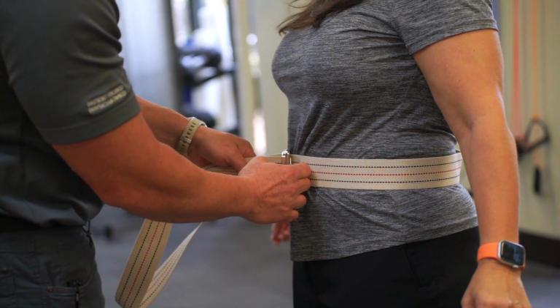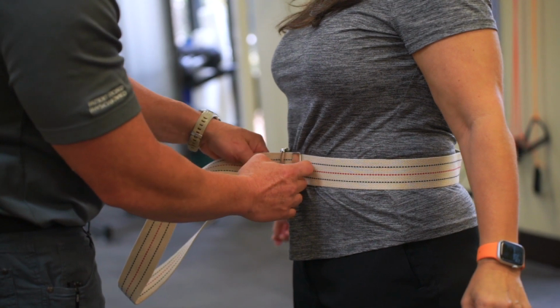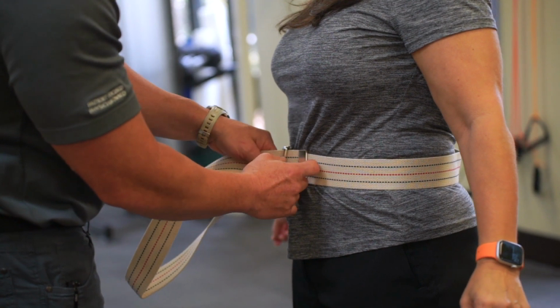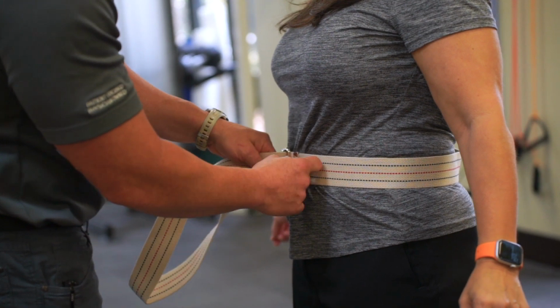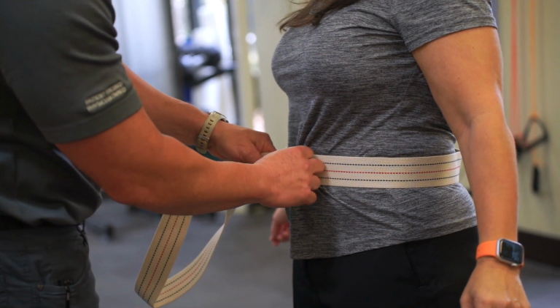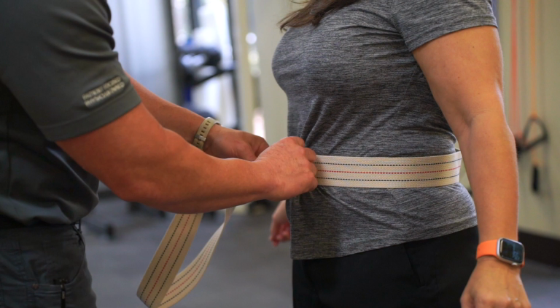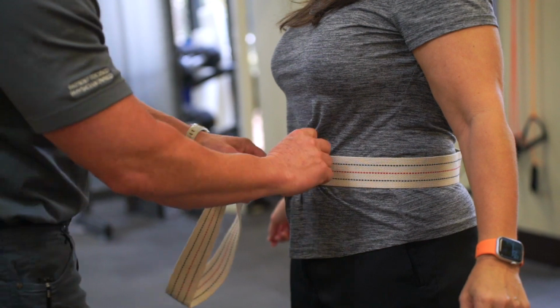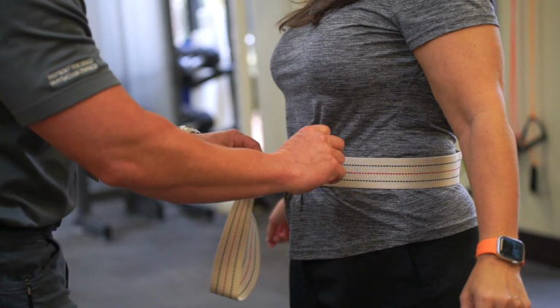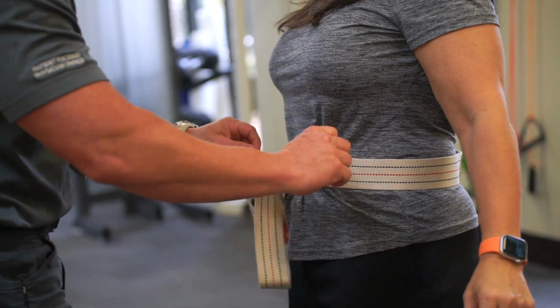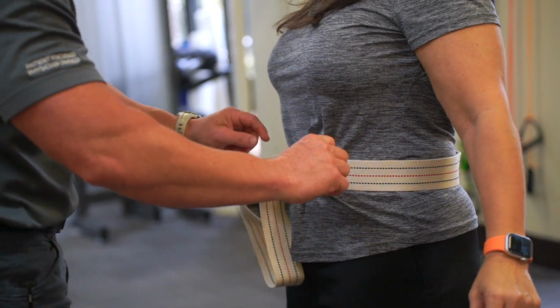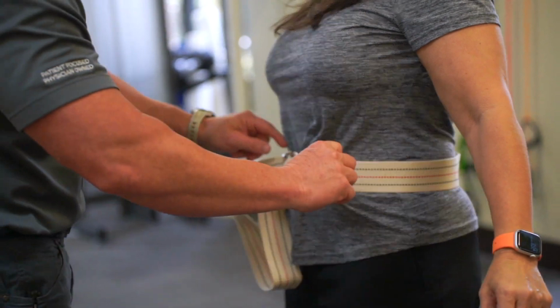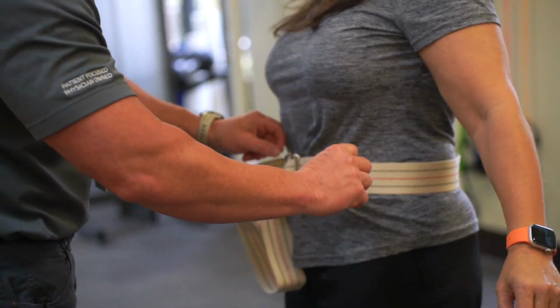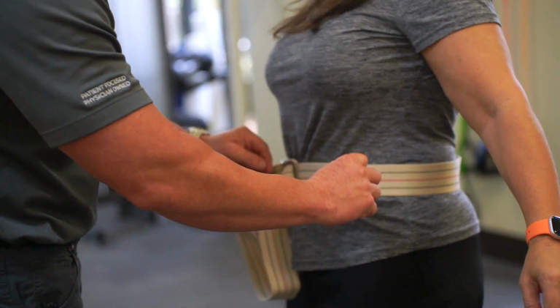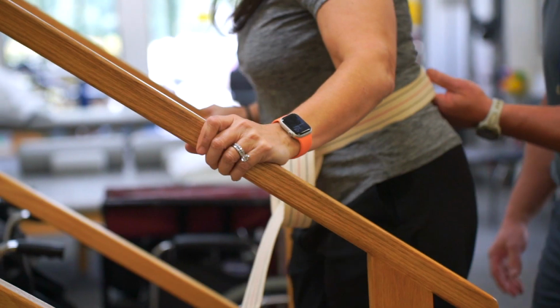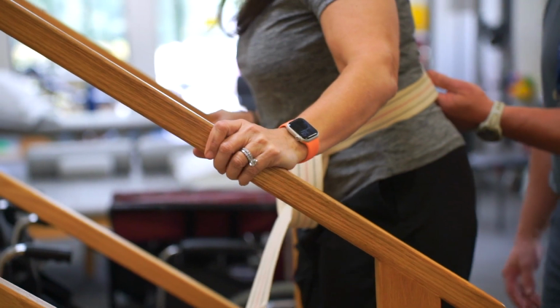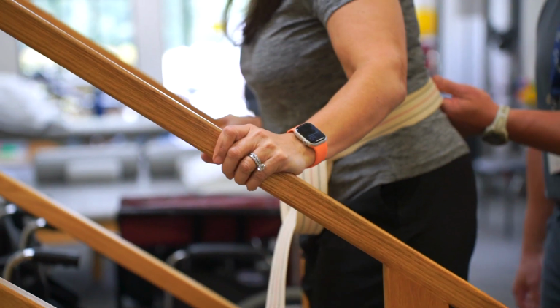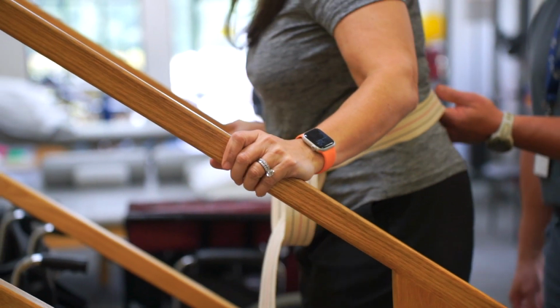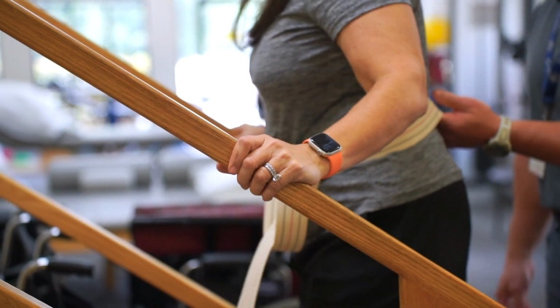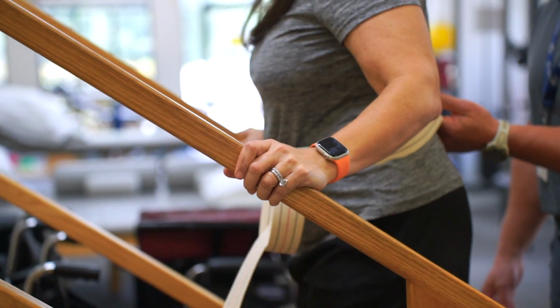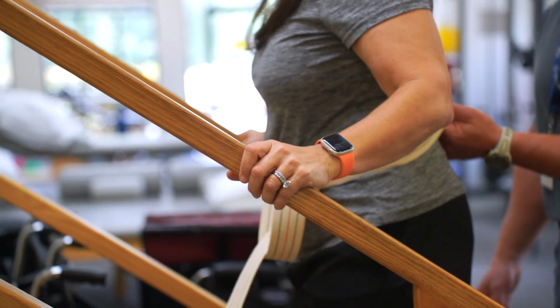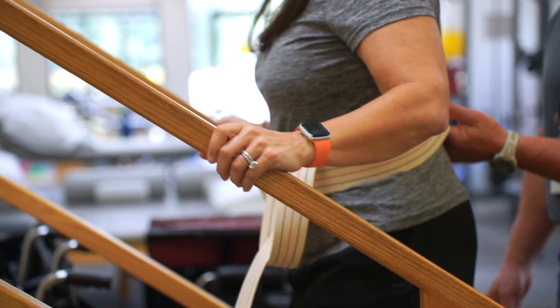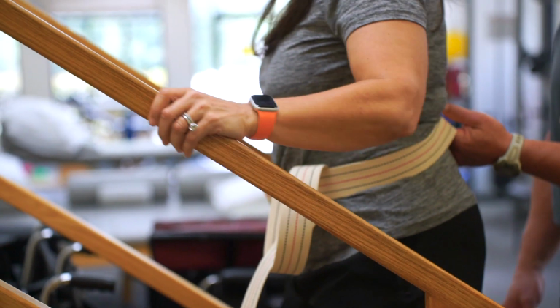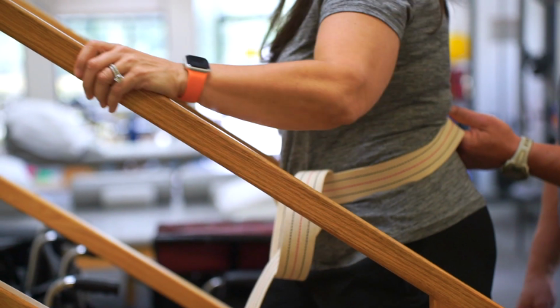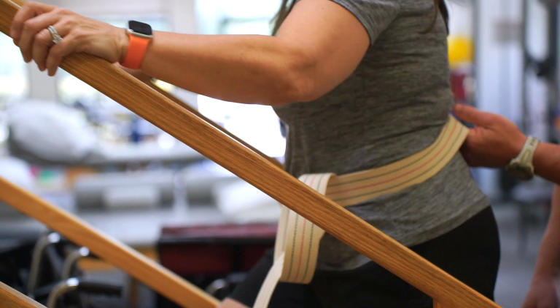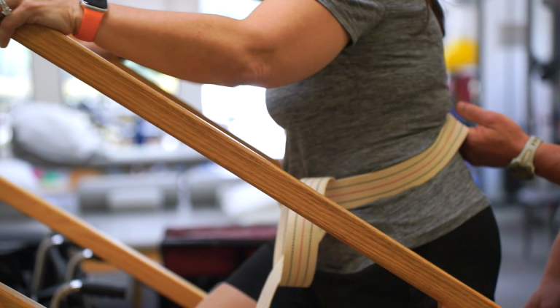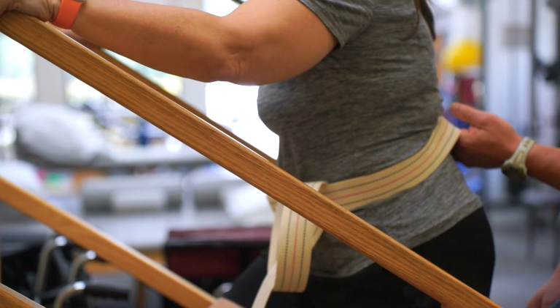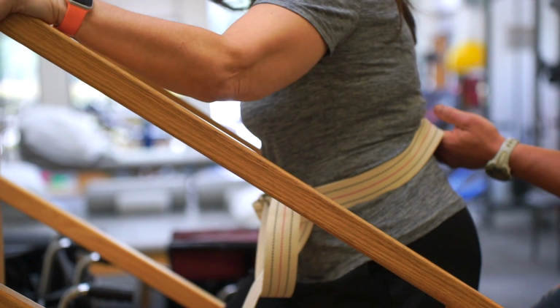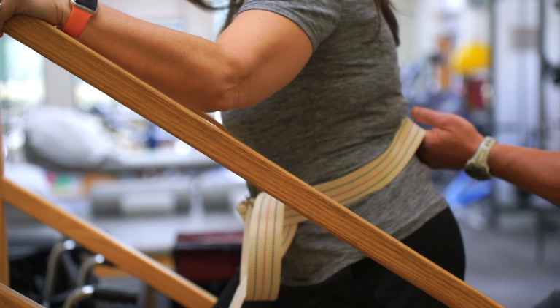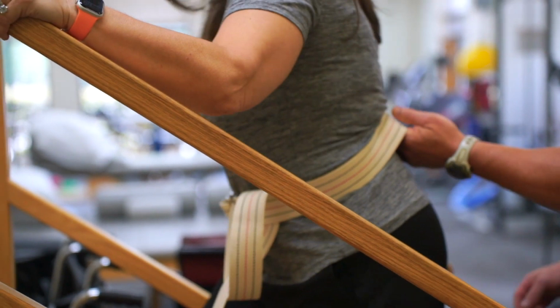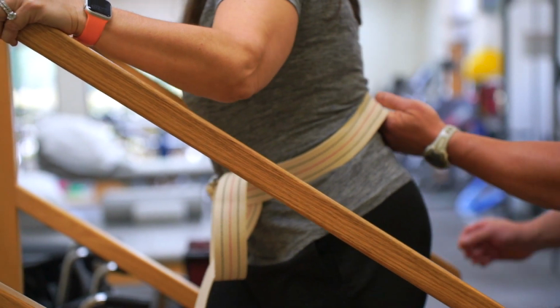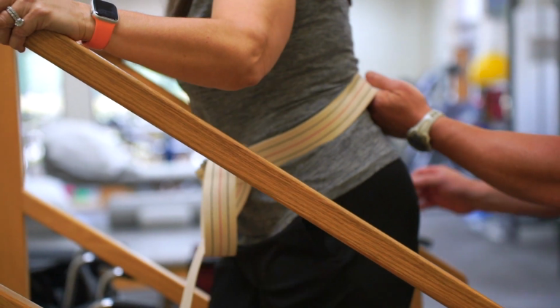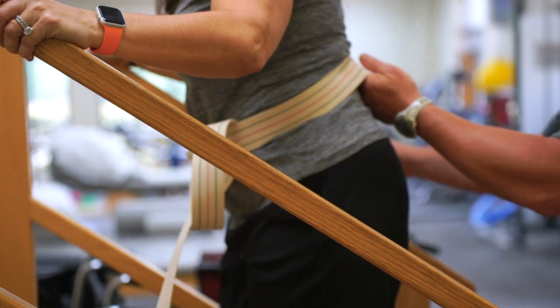If you received a gait belt after surgery, this can be used around the waist by the family member to help support the patient.